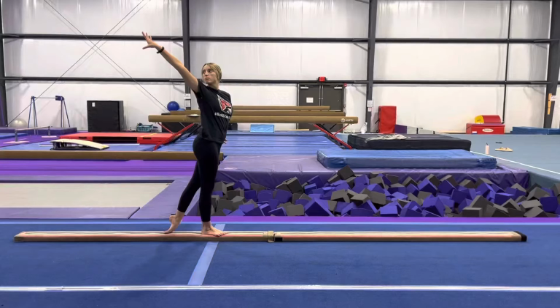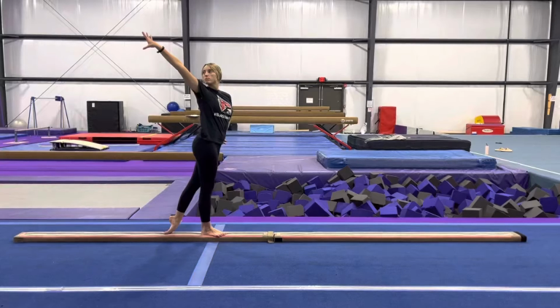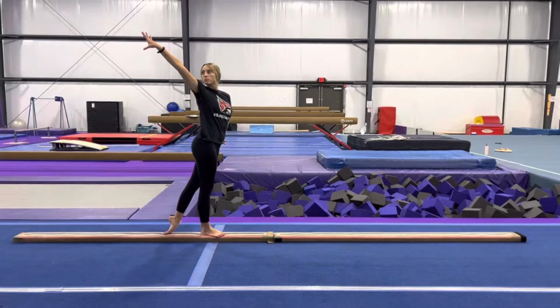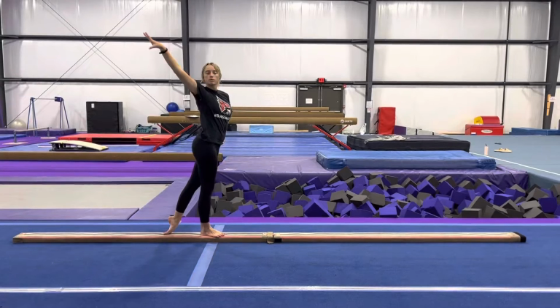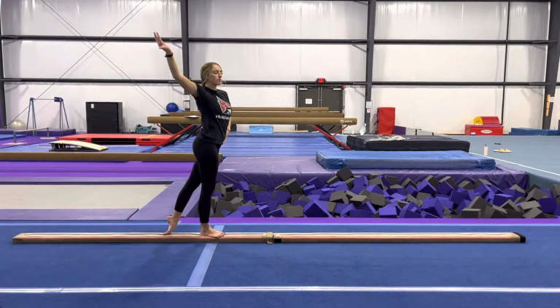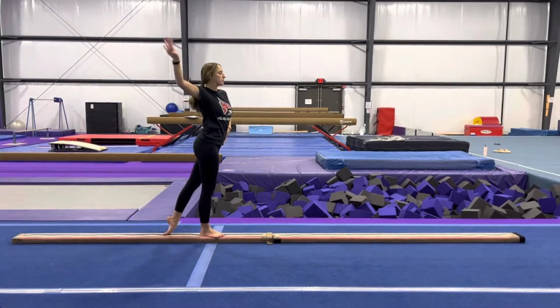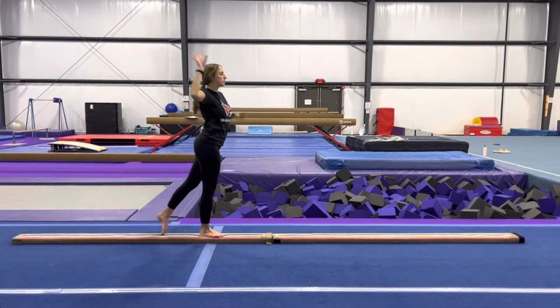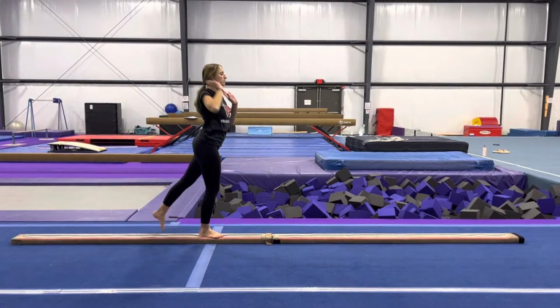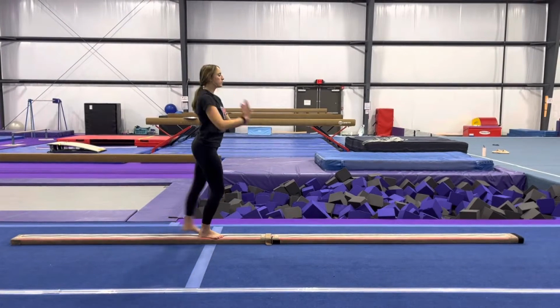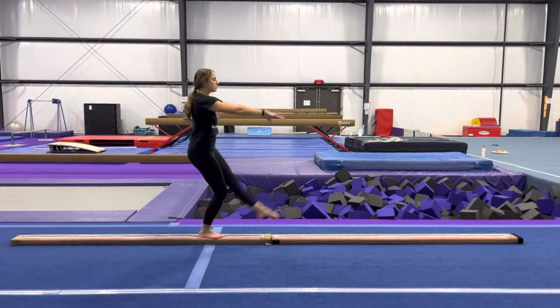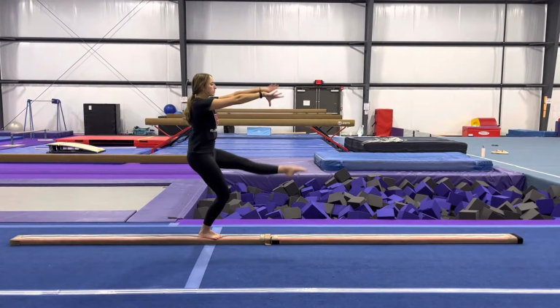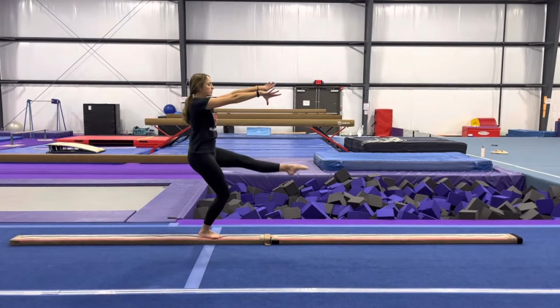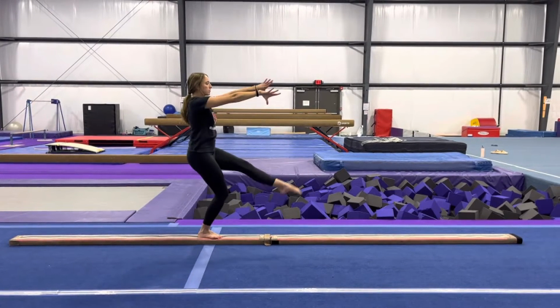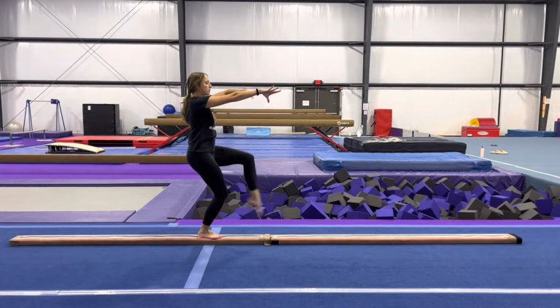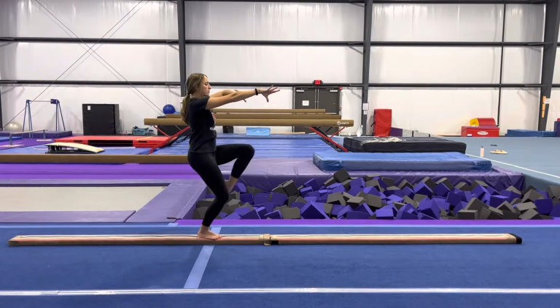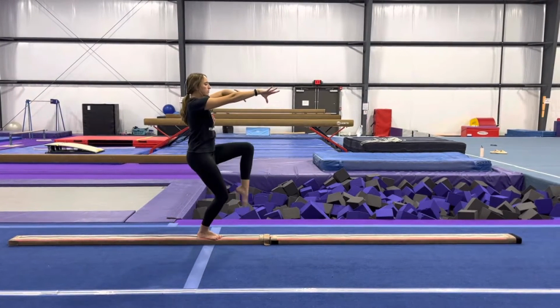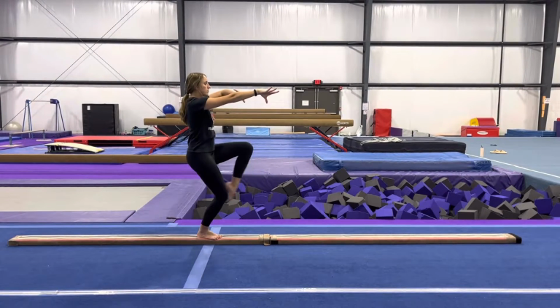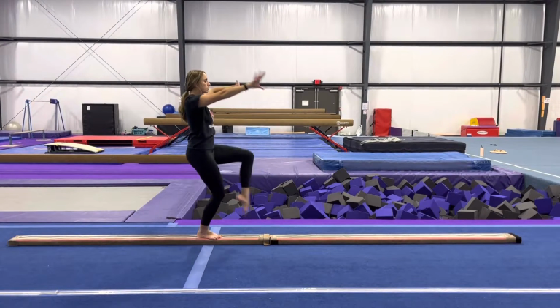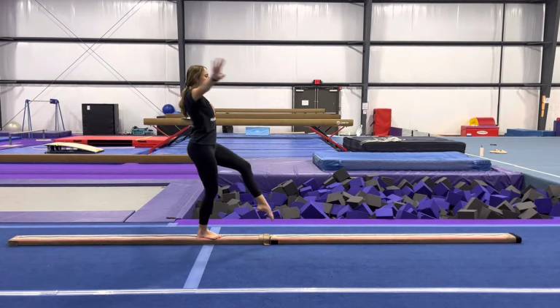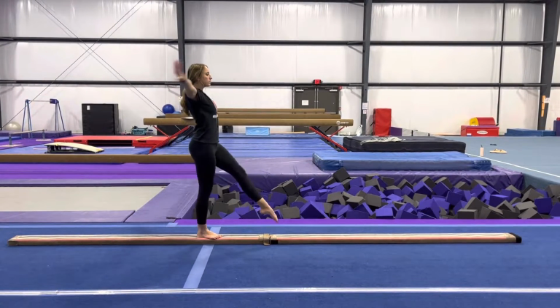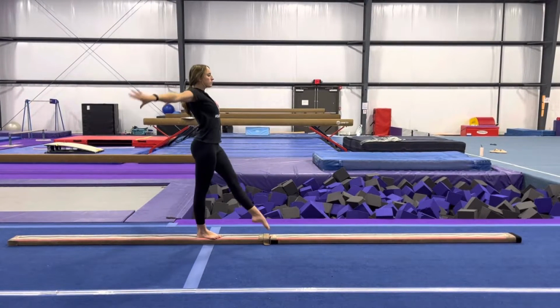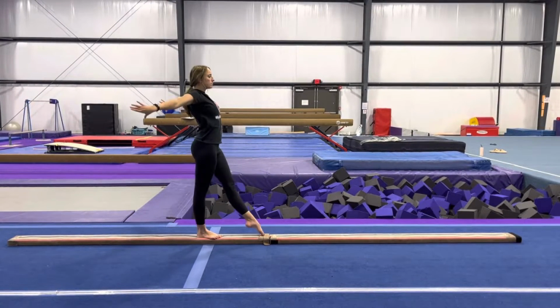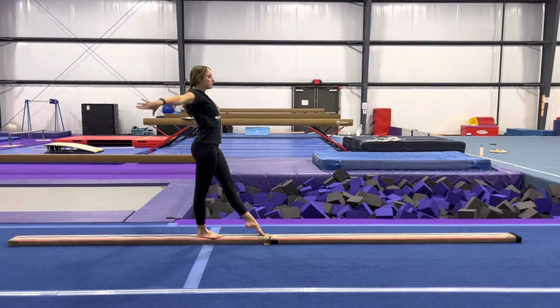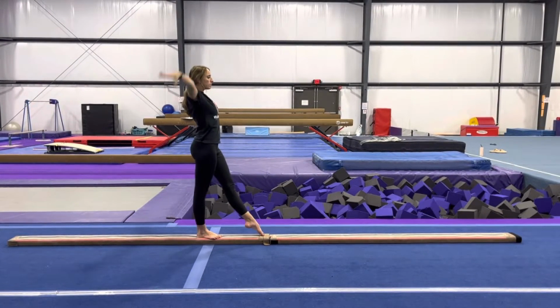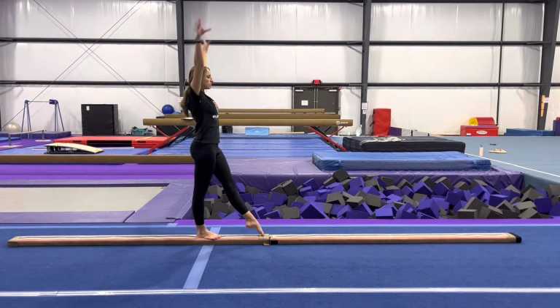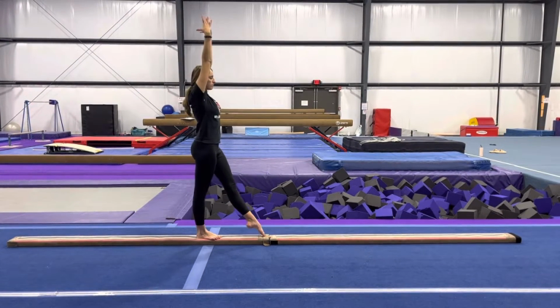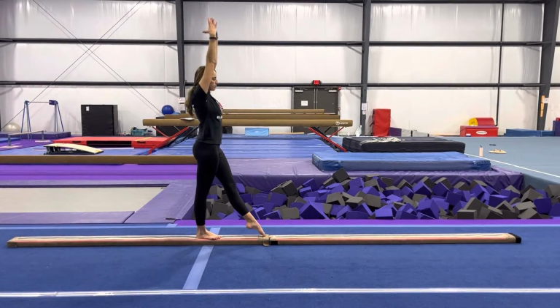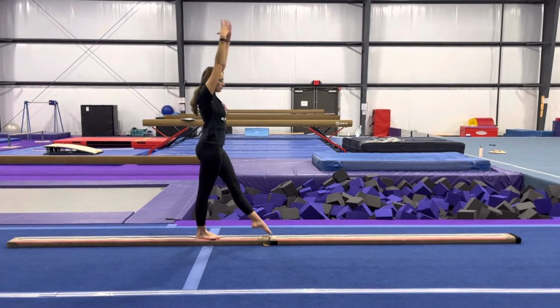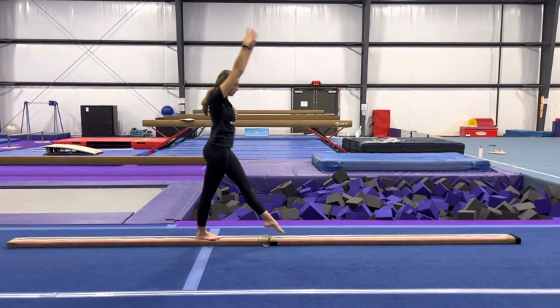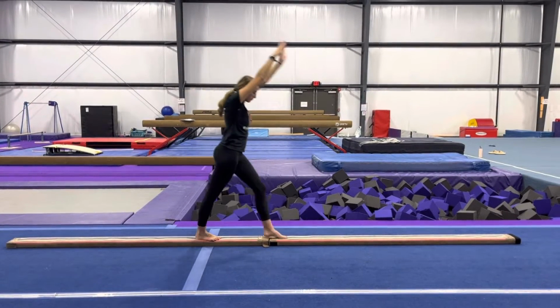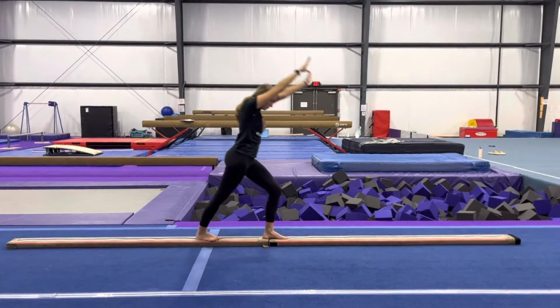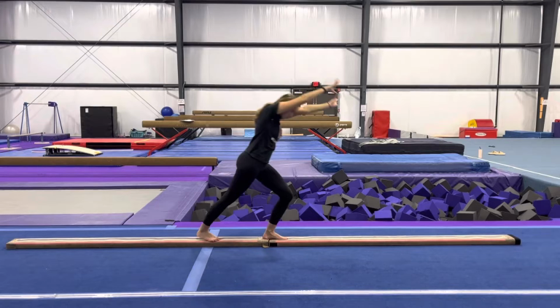And finish. Kick beside the beam, chest tall, tap, tap, tee, lunge into your cartwheel.